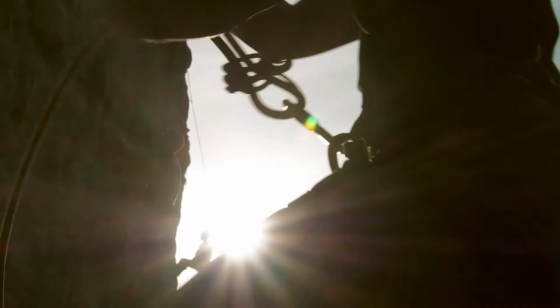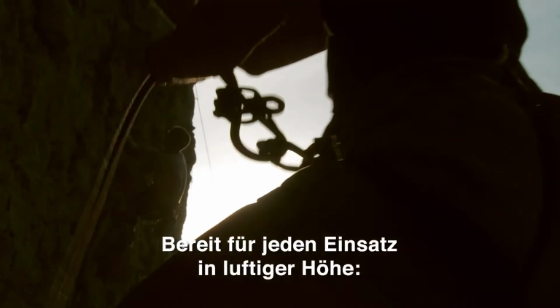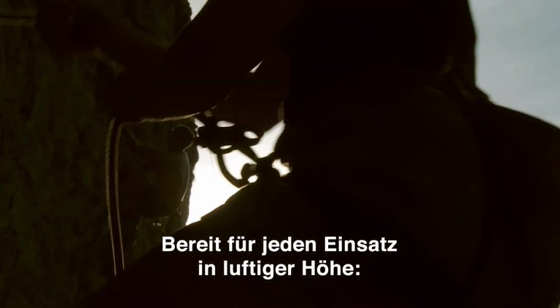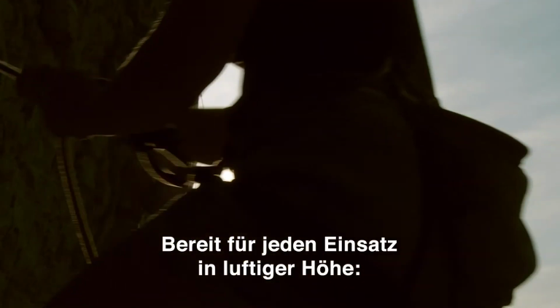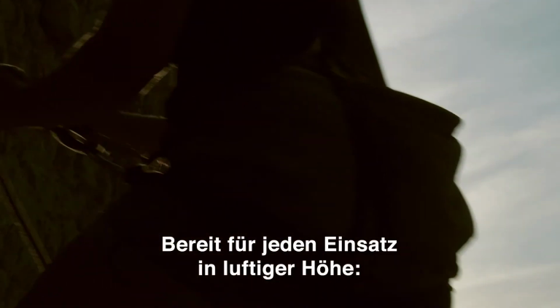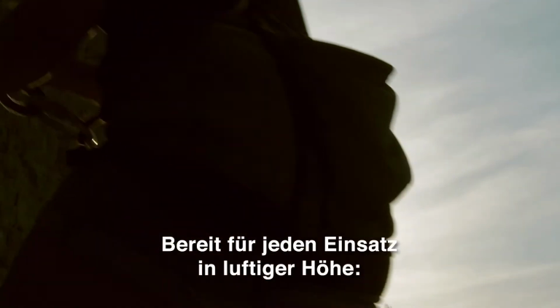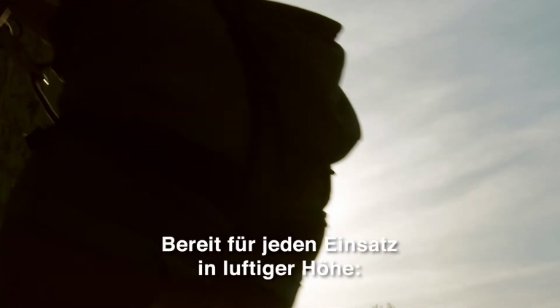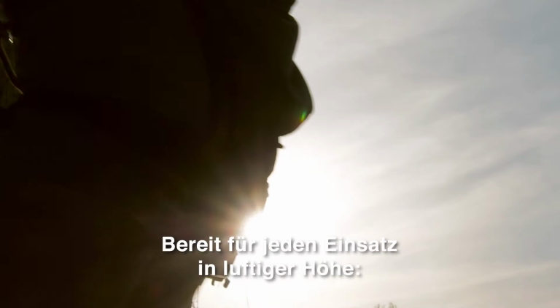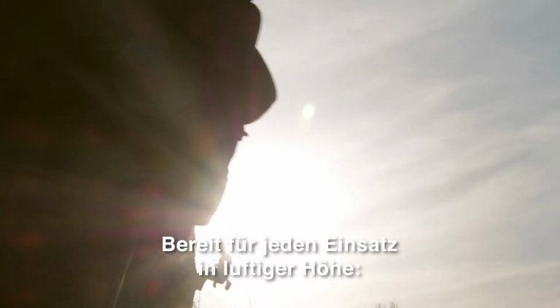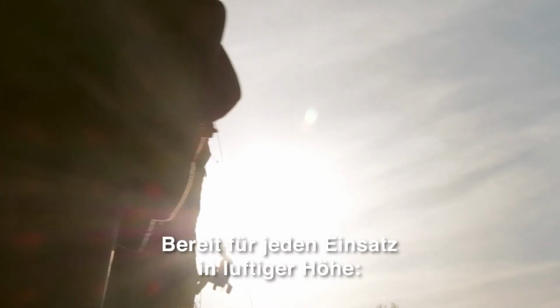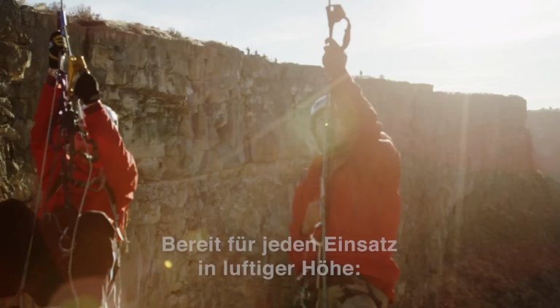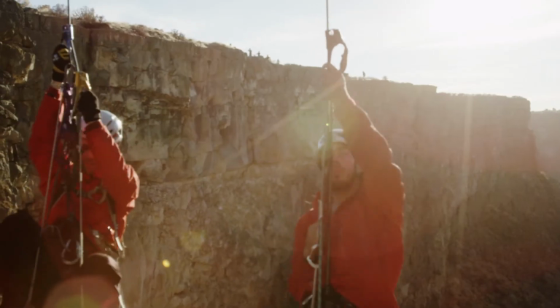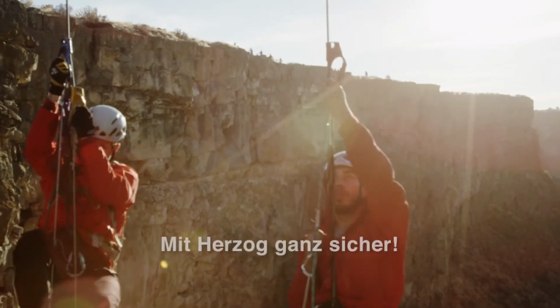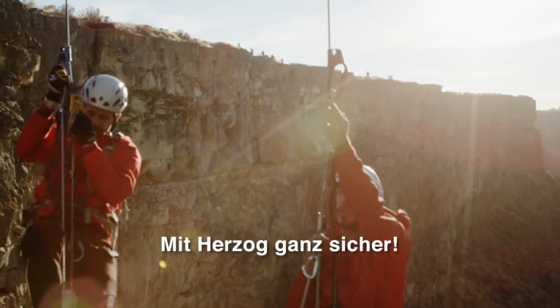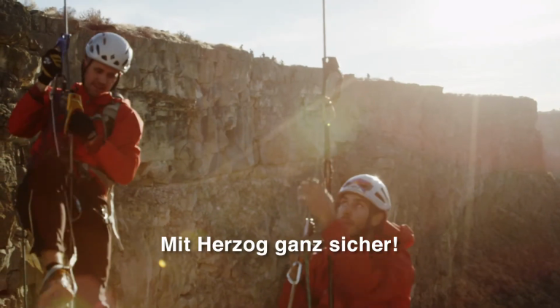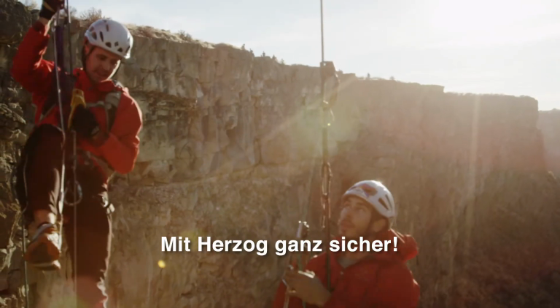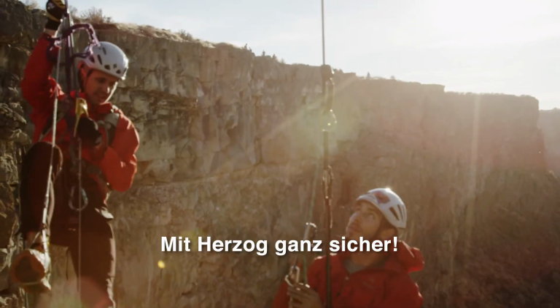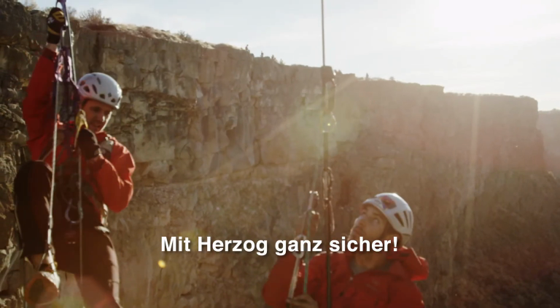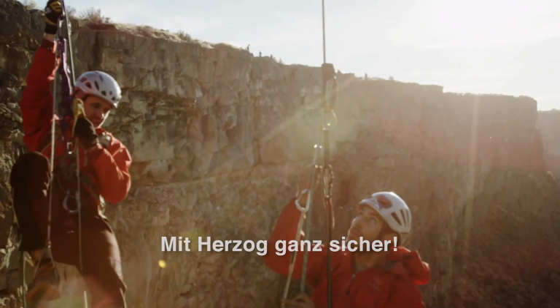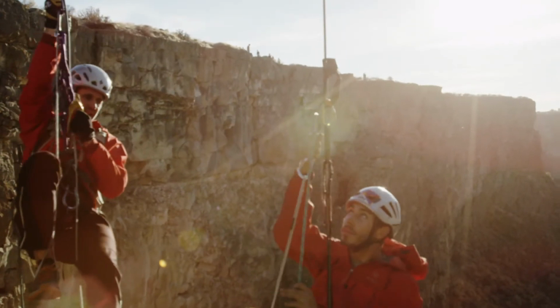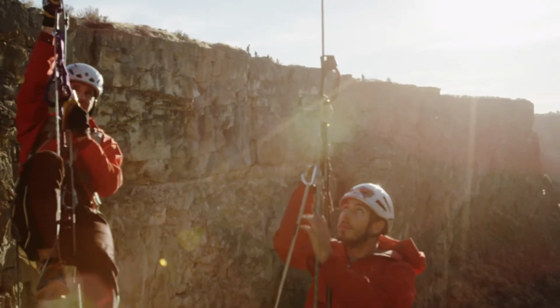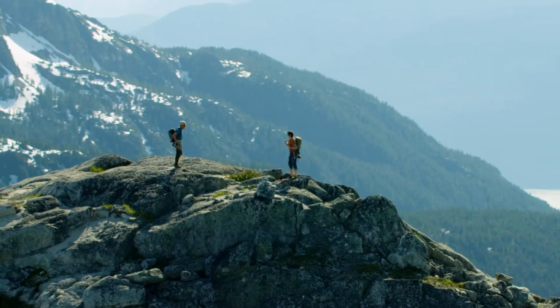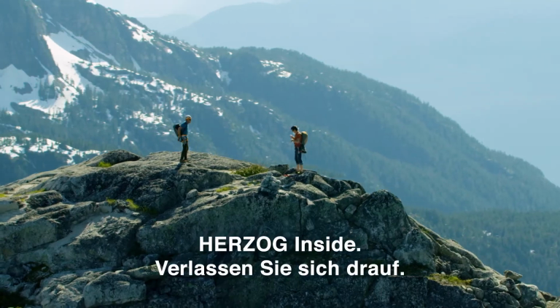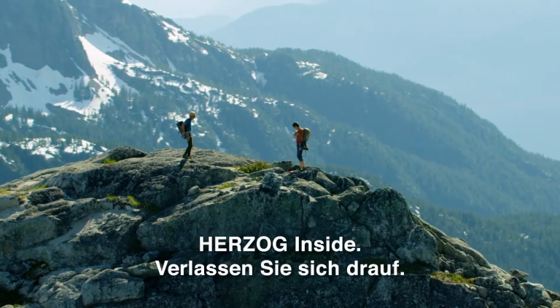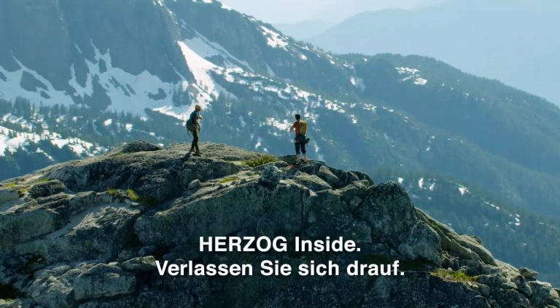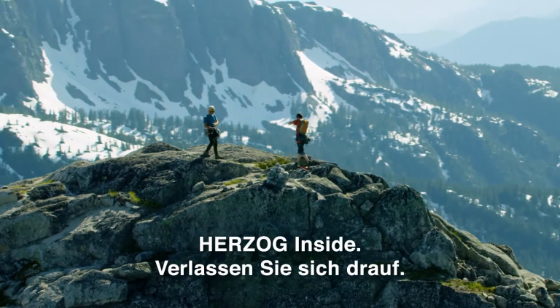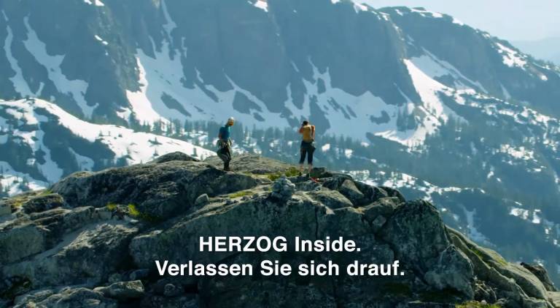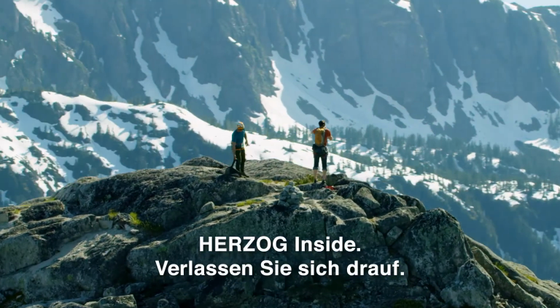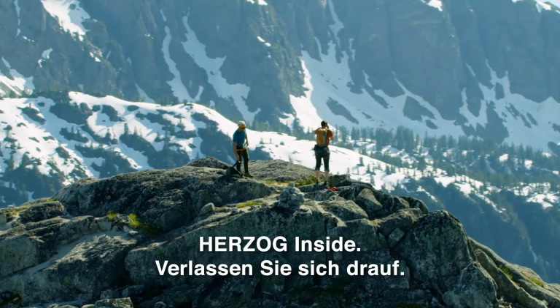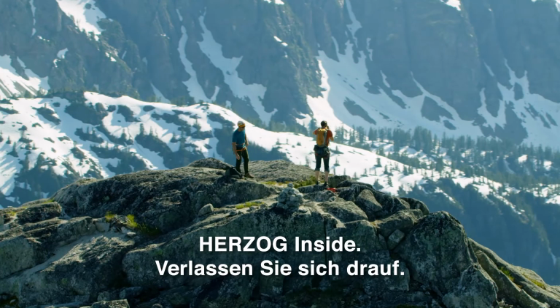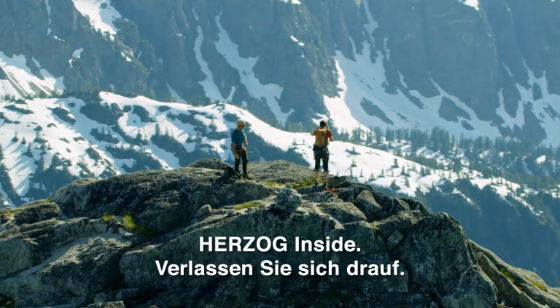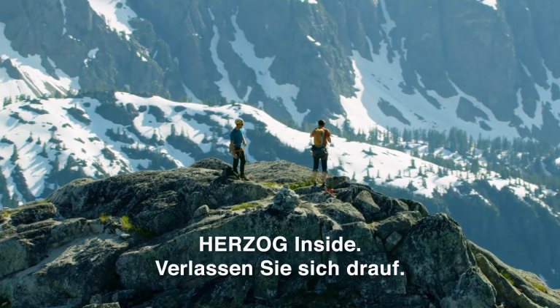Prepared for any task in airy heights with Herzog — for certain. It's perfect when there's Herzog inside.